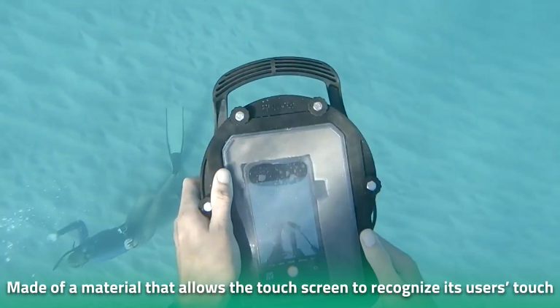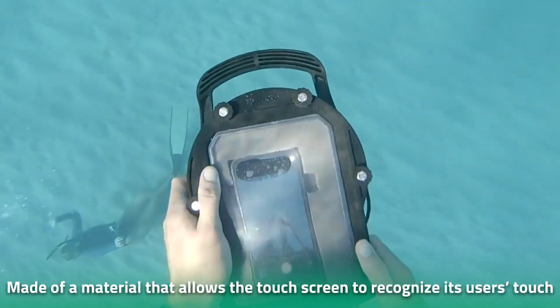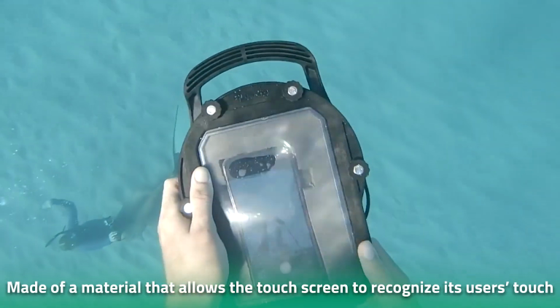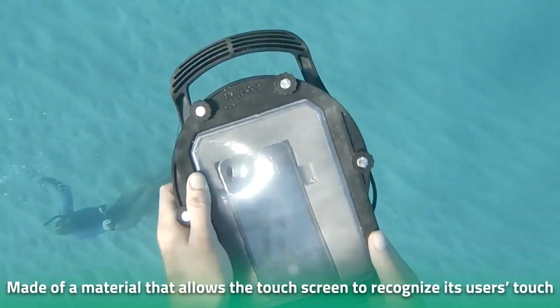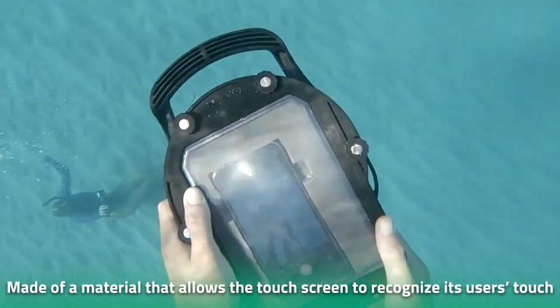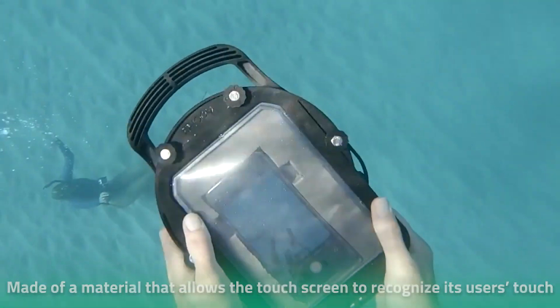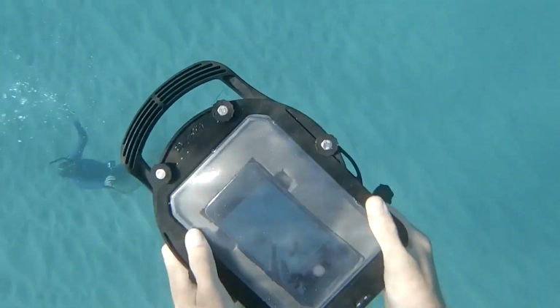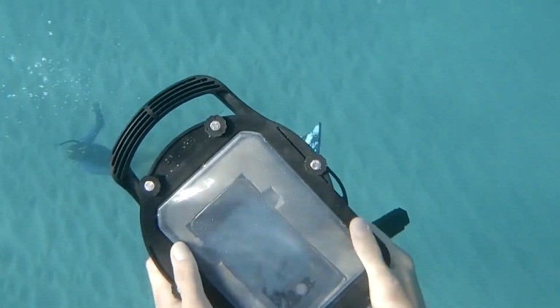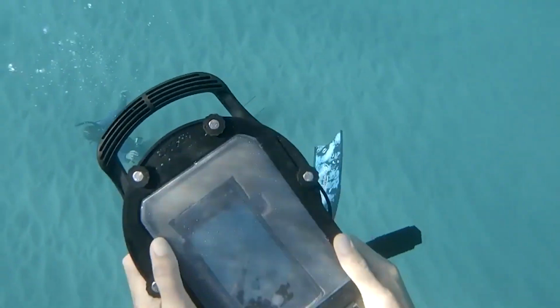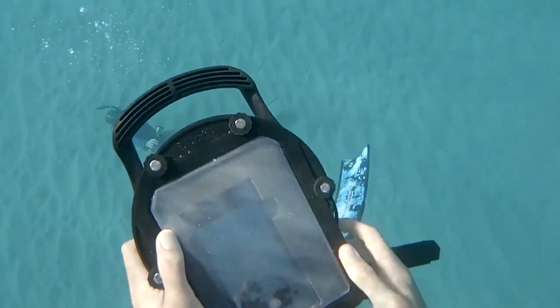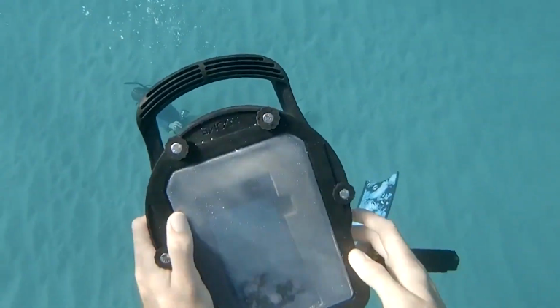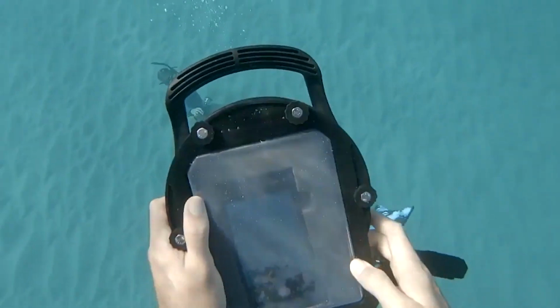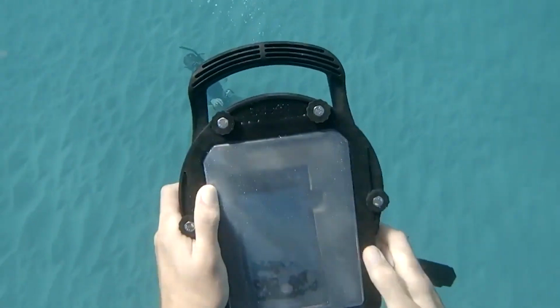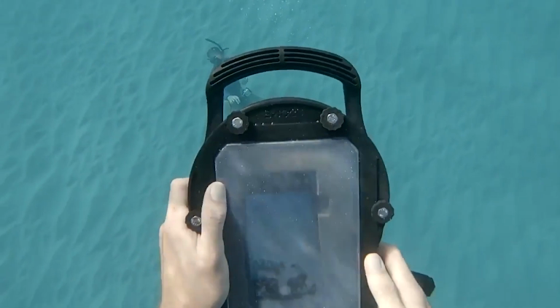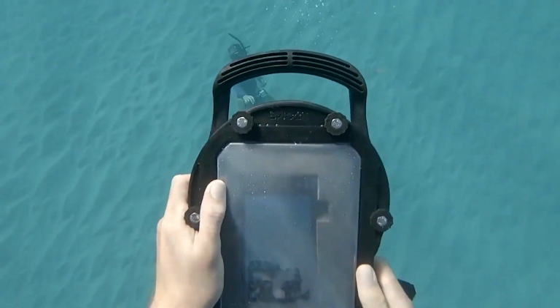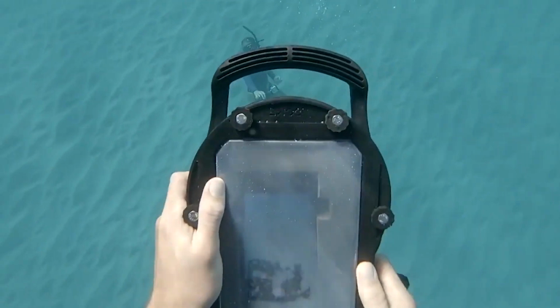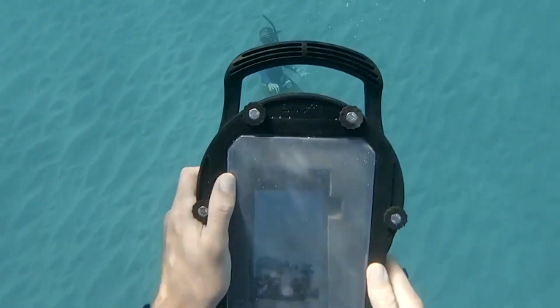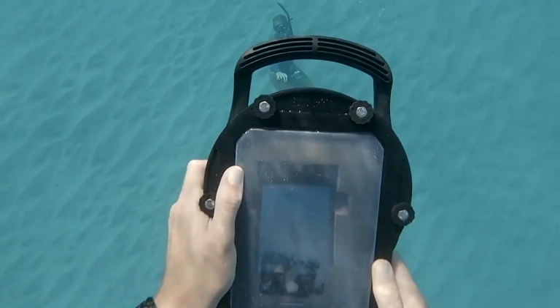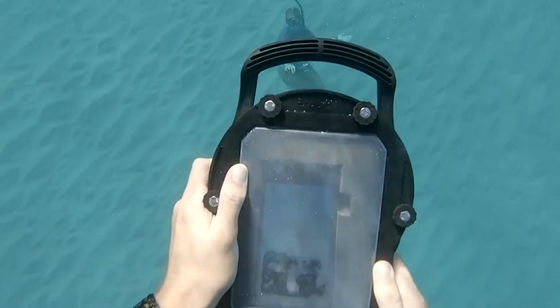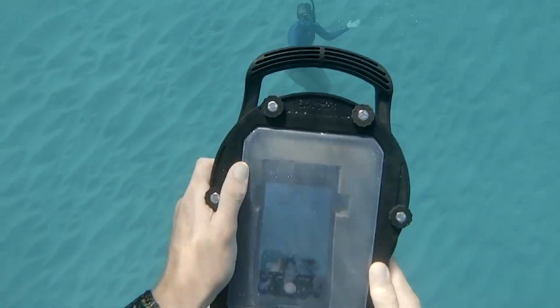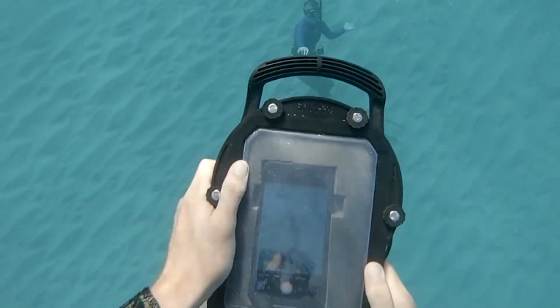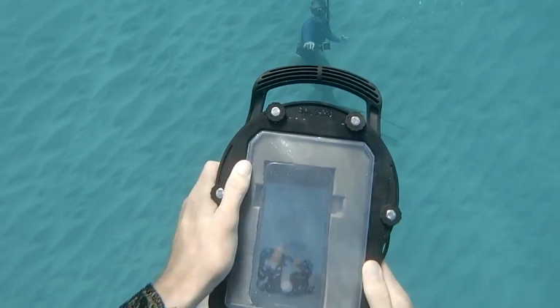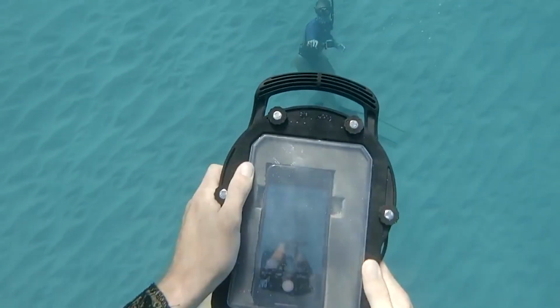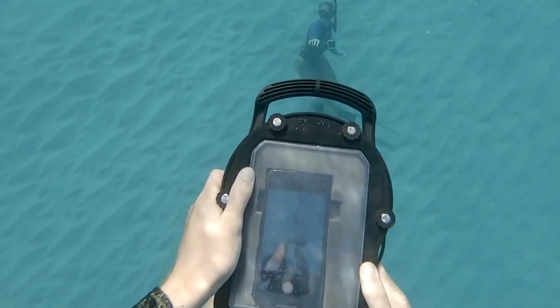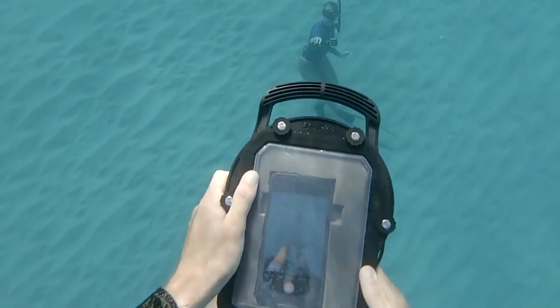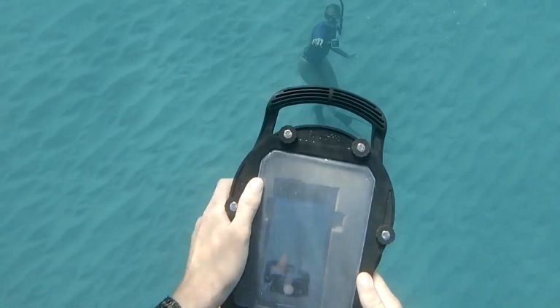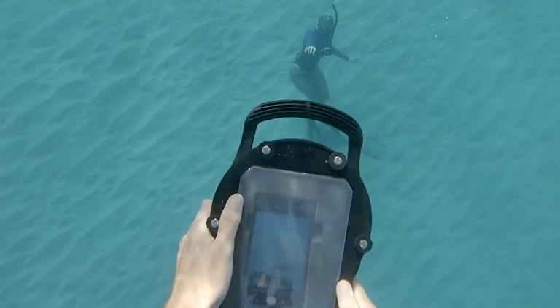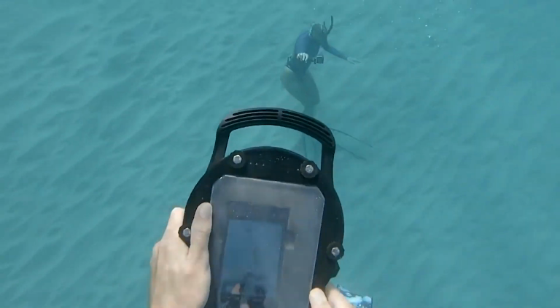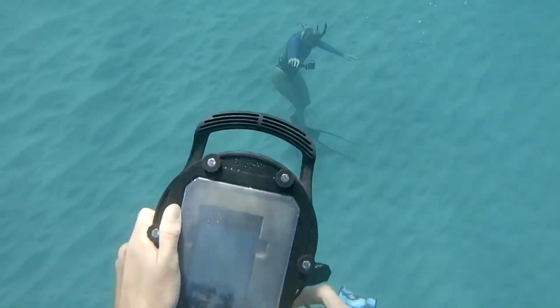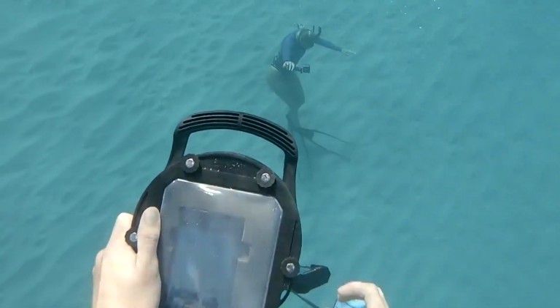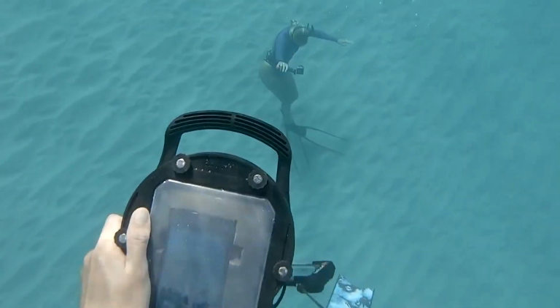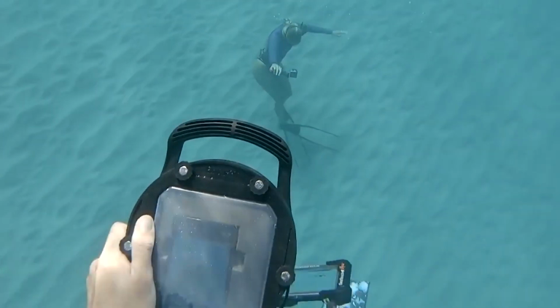So the next time you decide to go underwater, make sure to take the waterproof portable case with you.